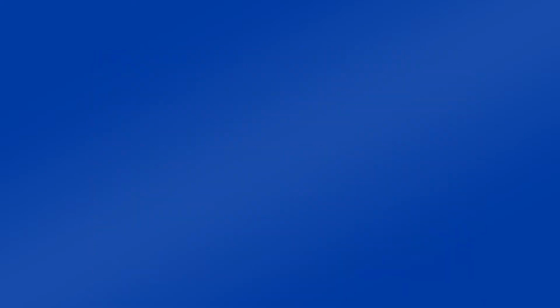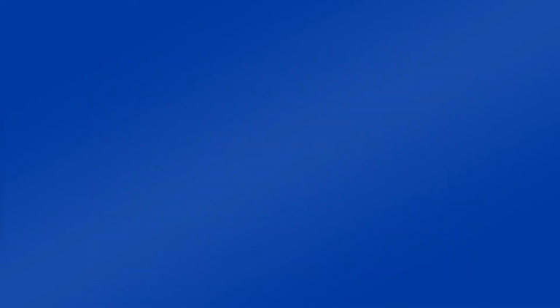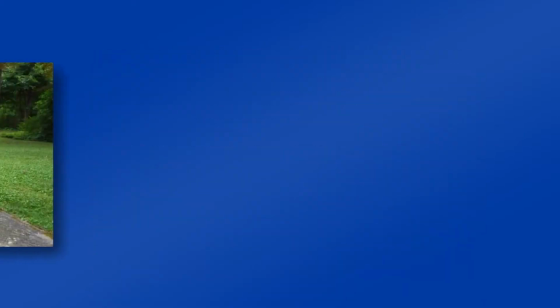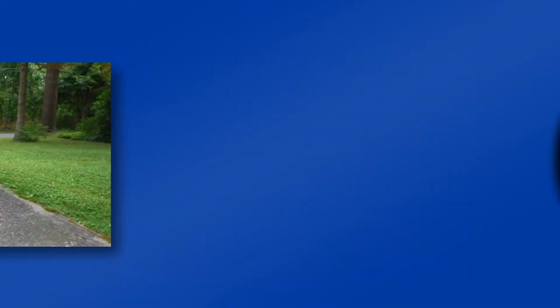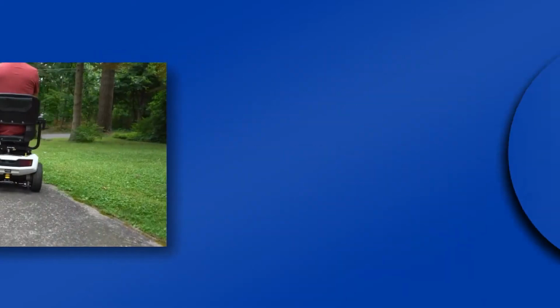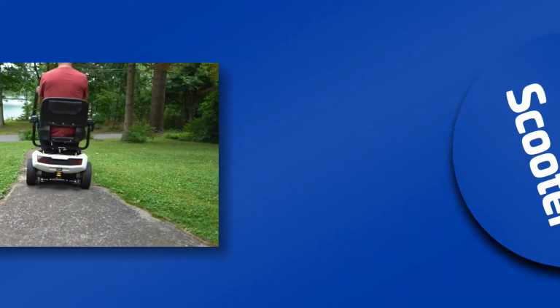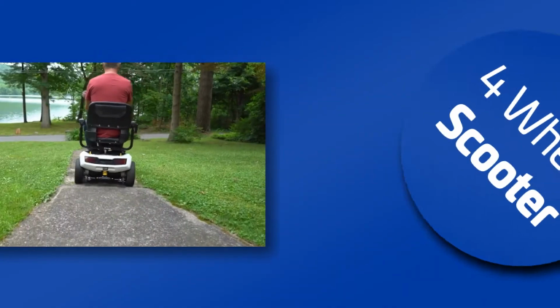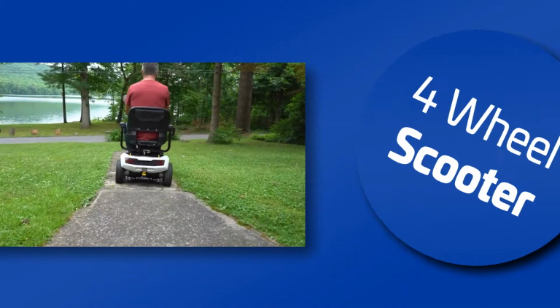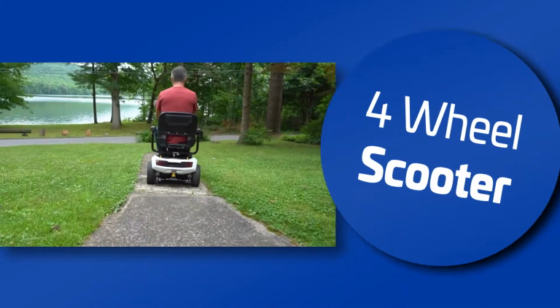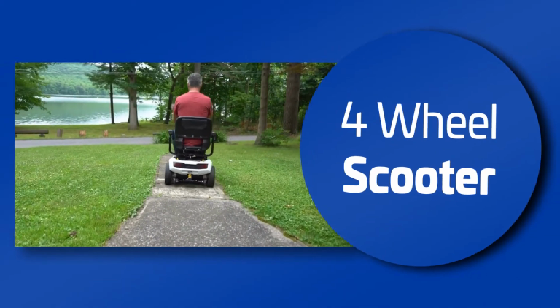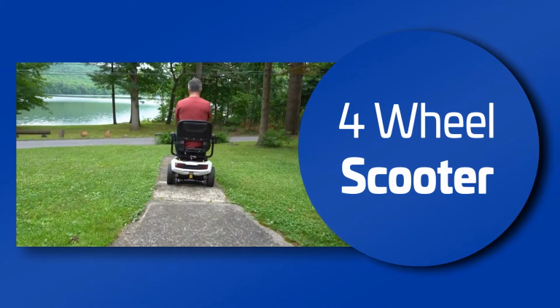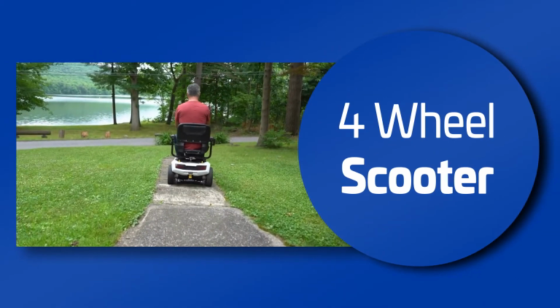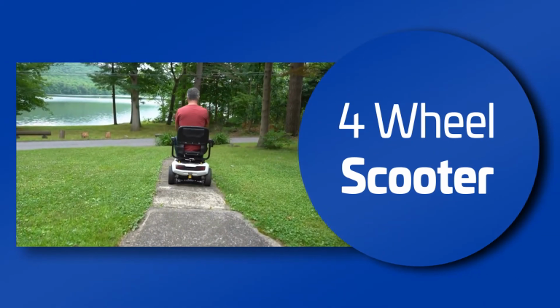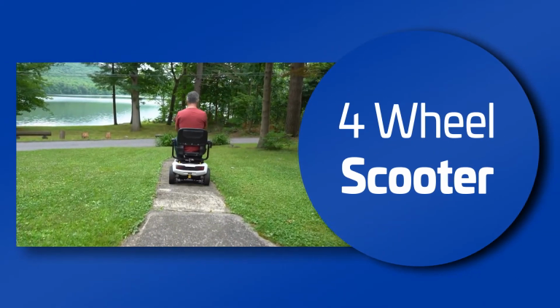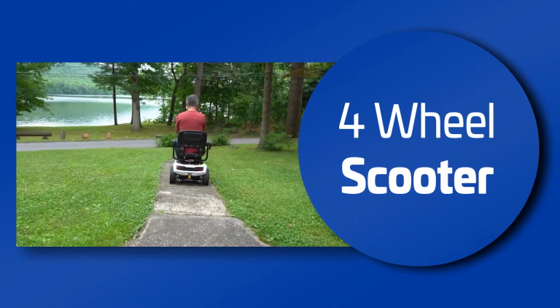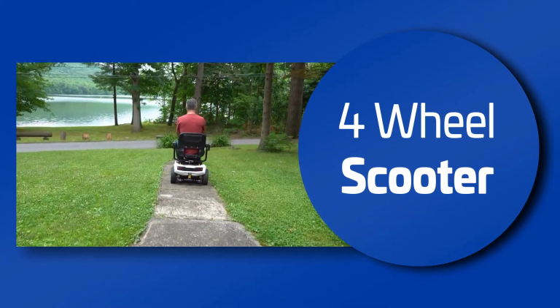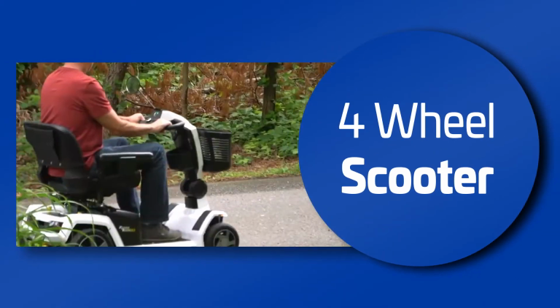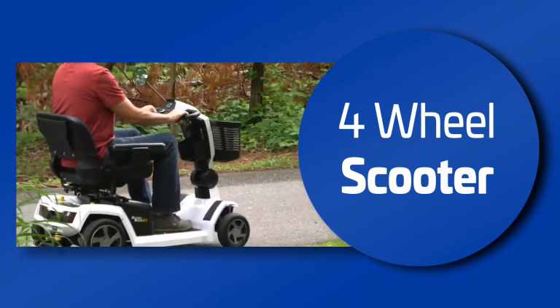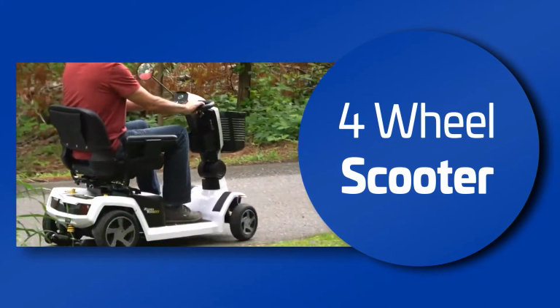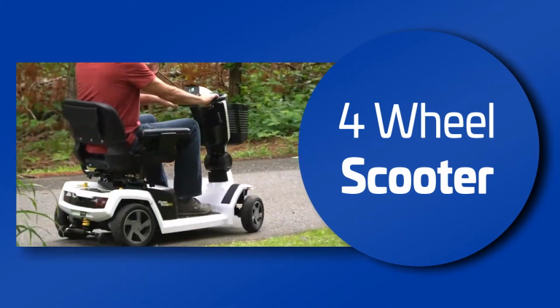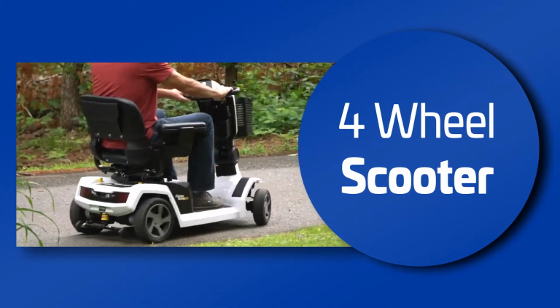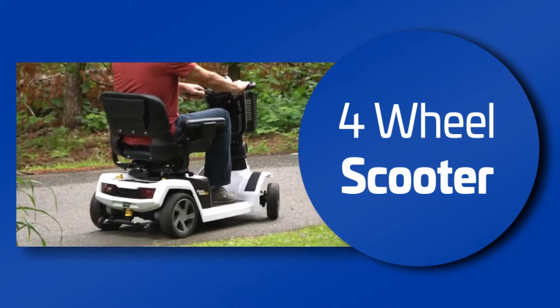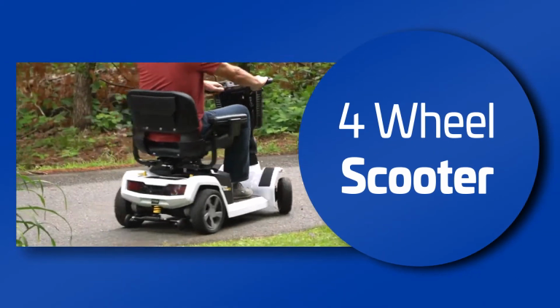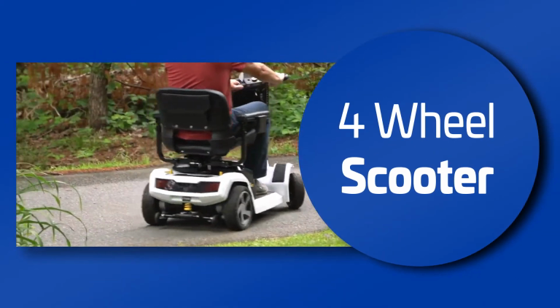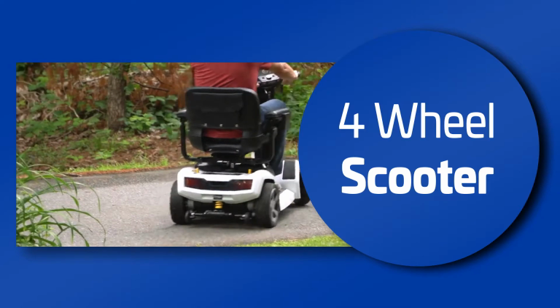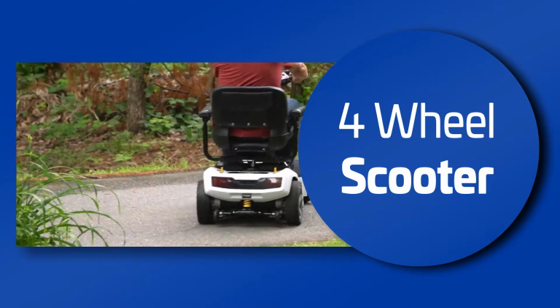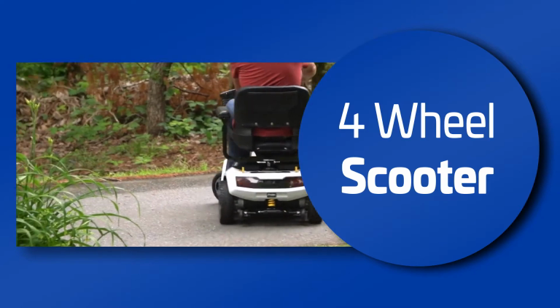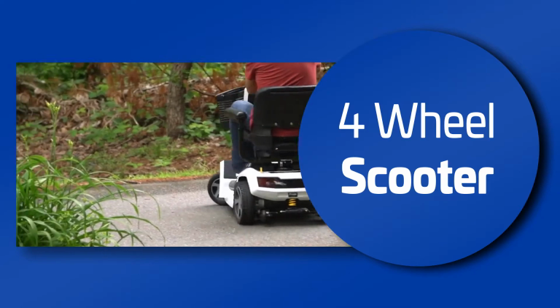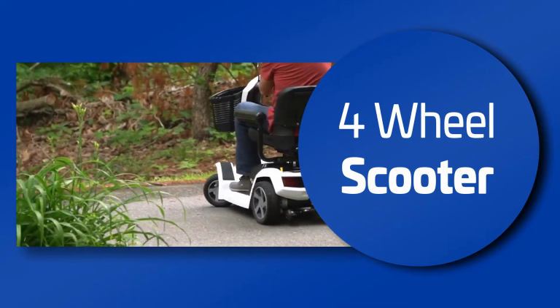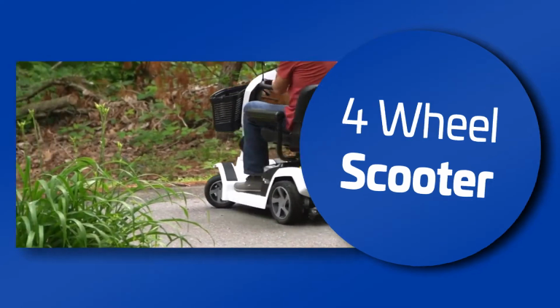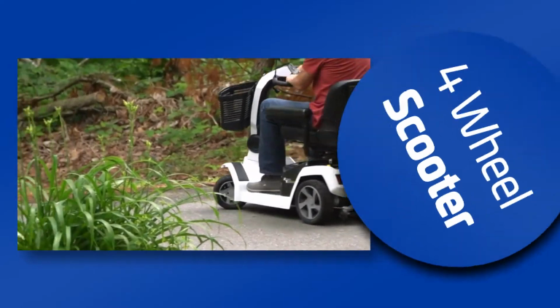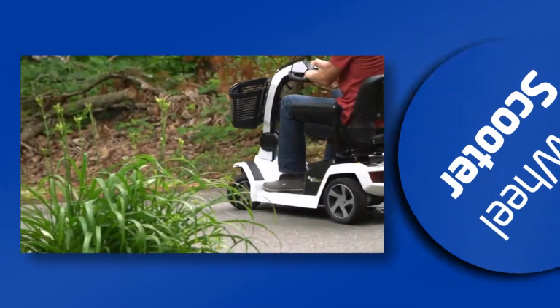If you mainly intend to use the scooter outdoors, the four-wheel models will provide better stability.